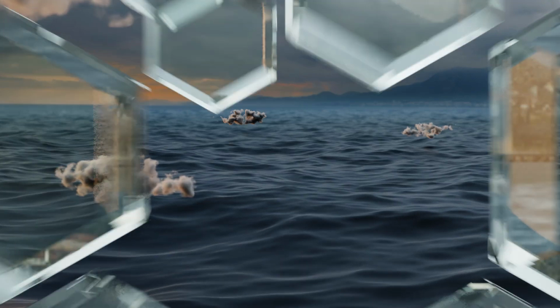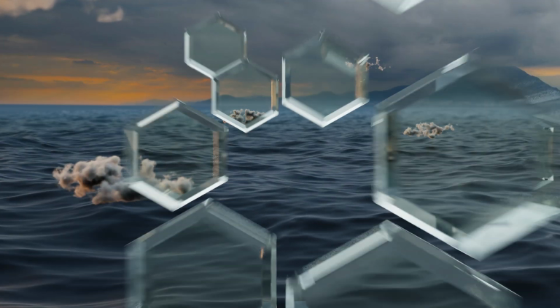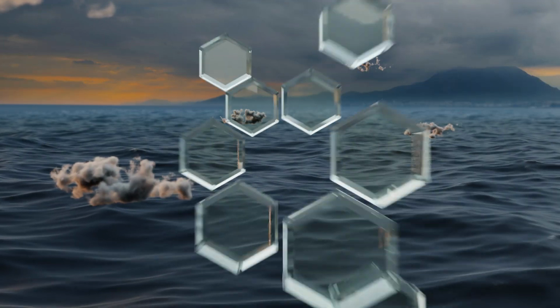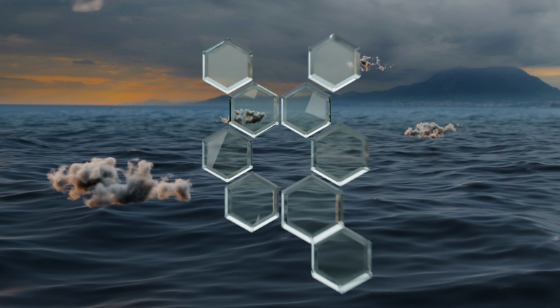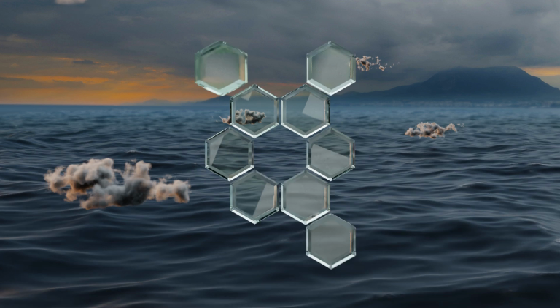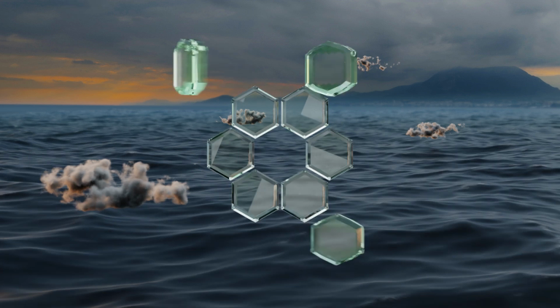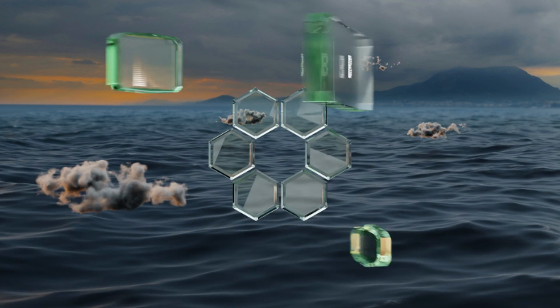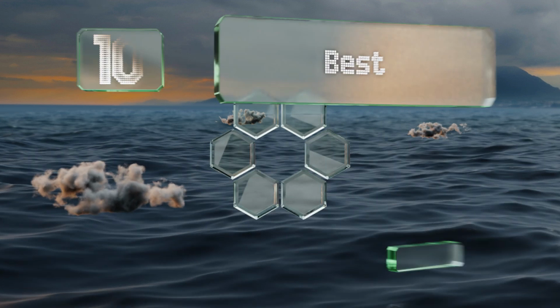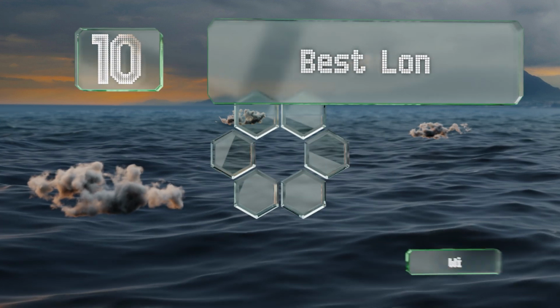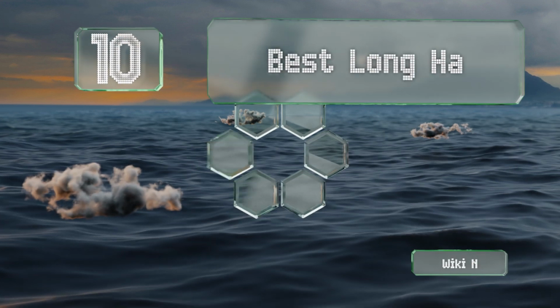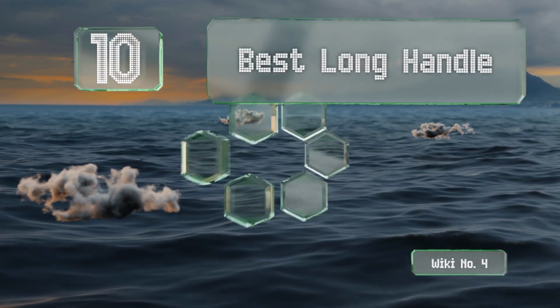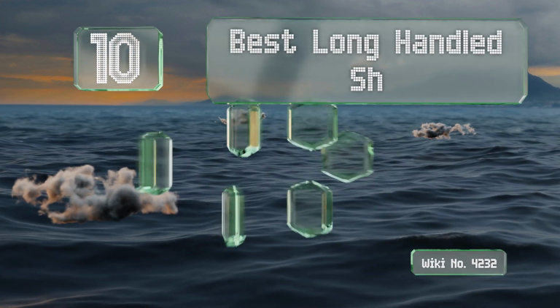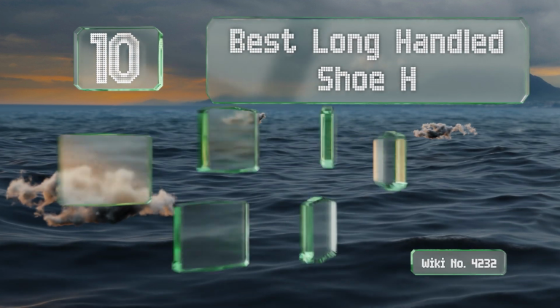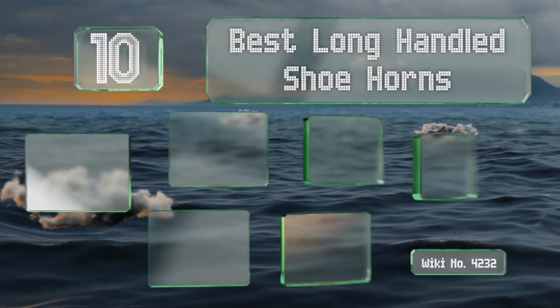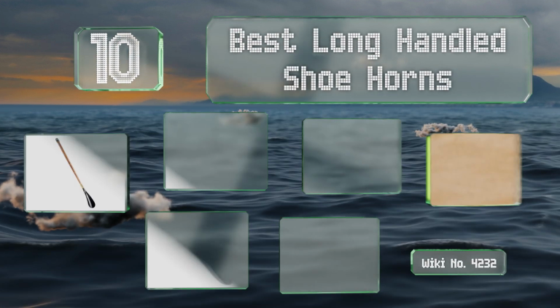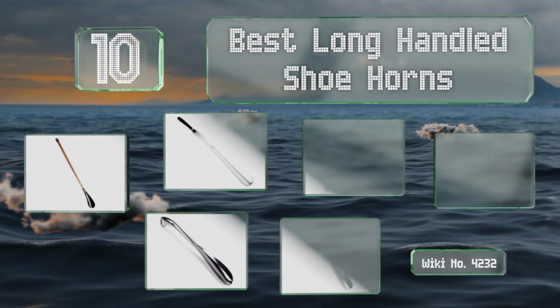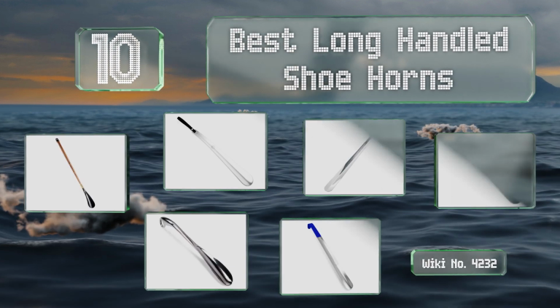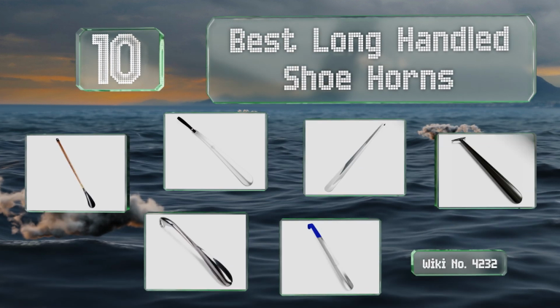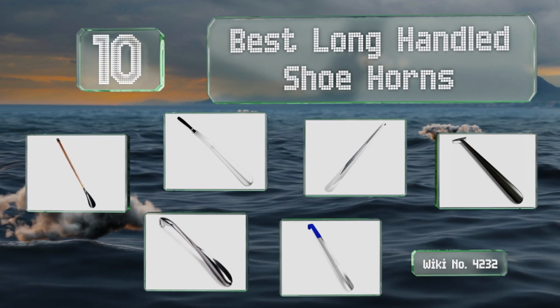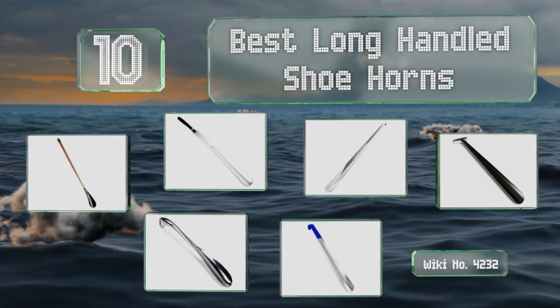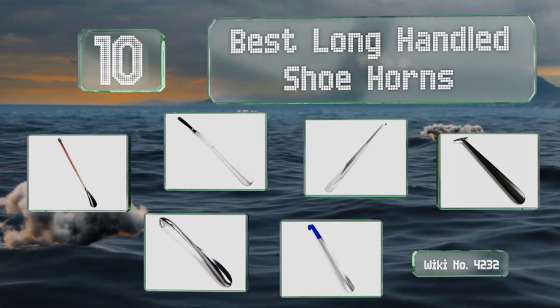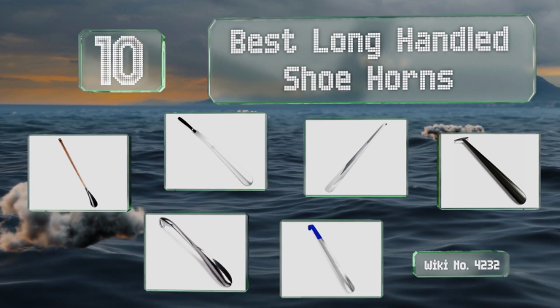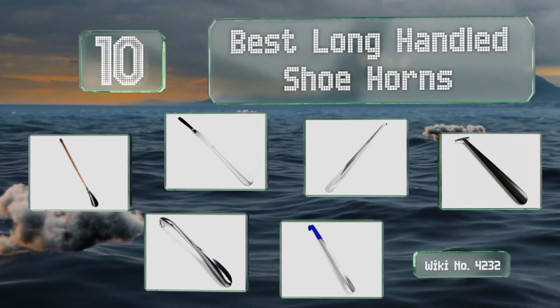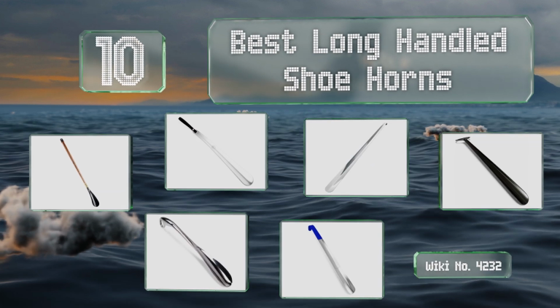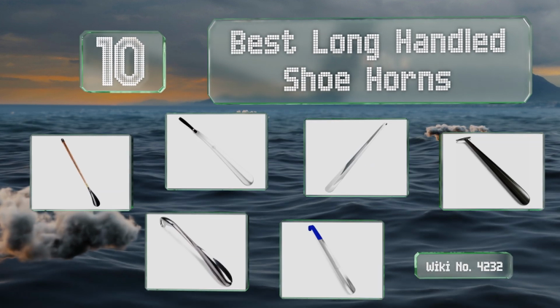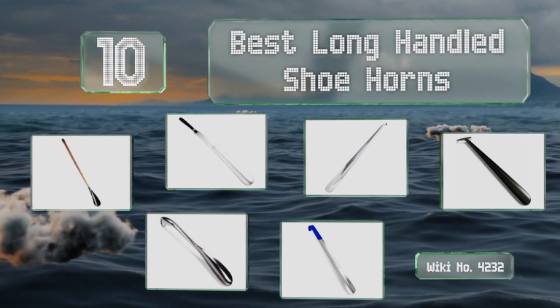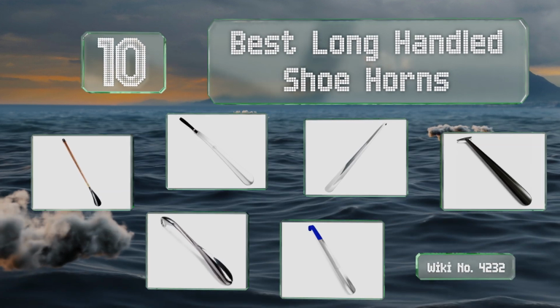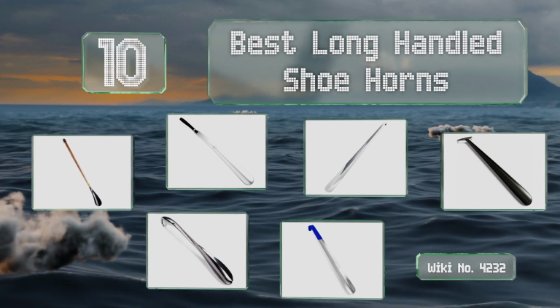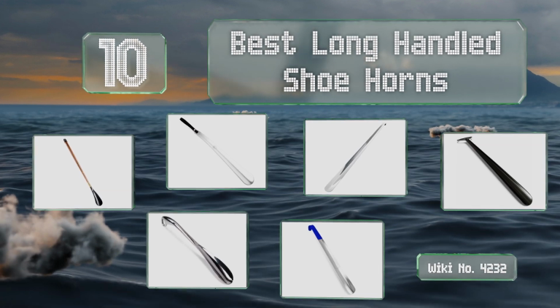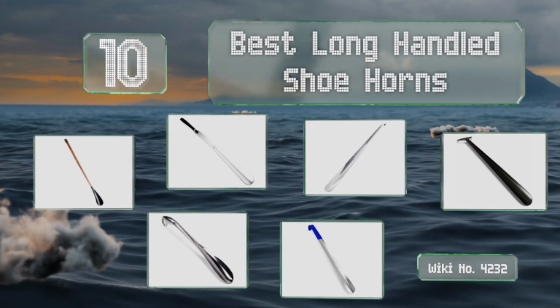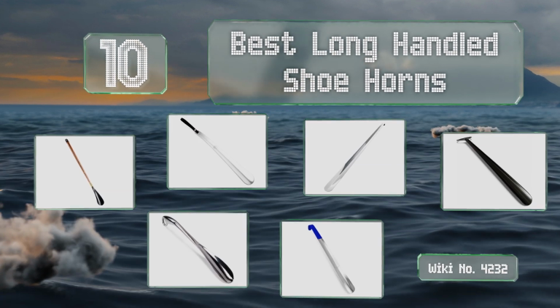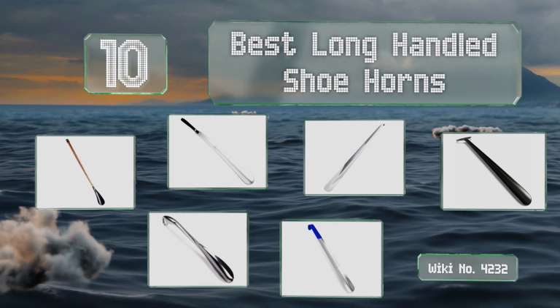EasyVid presents the 10 best long-handled shoehorns. Let's get started with the list.